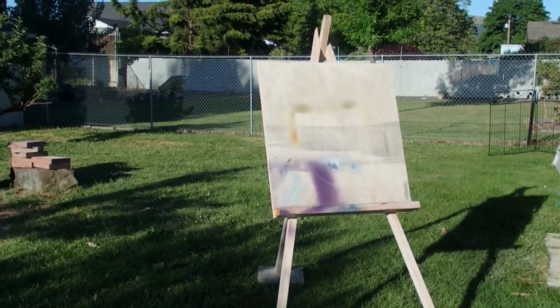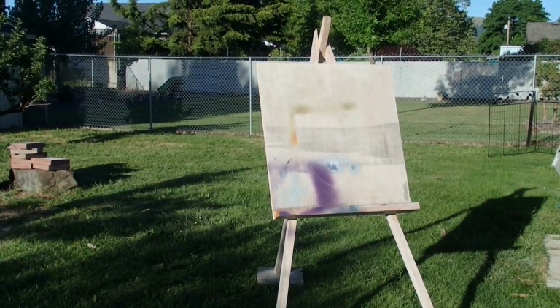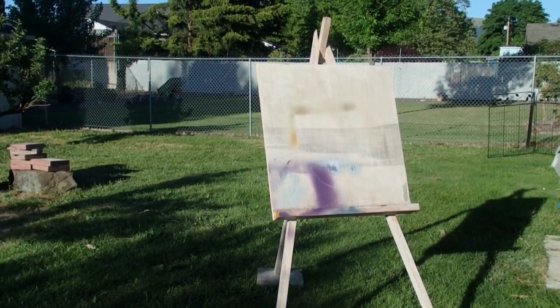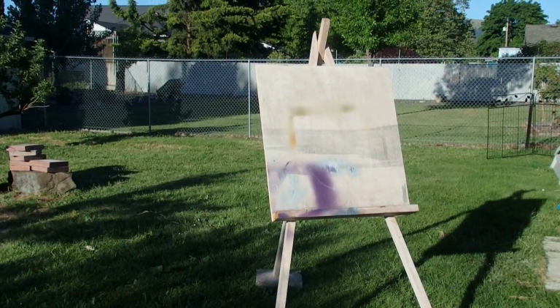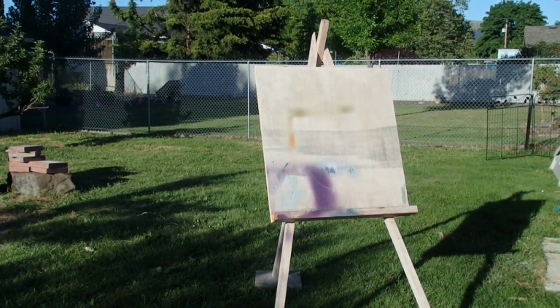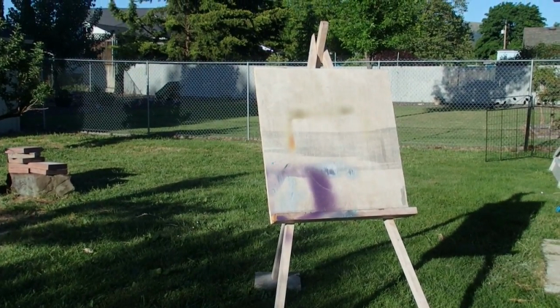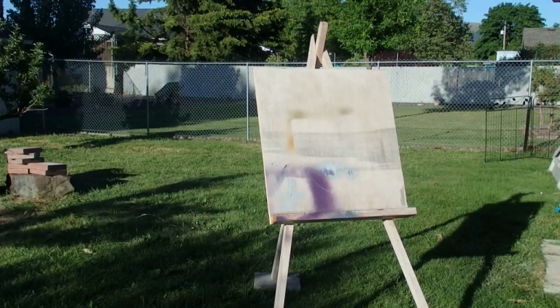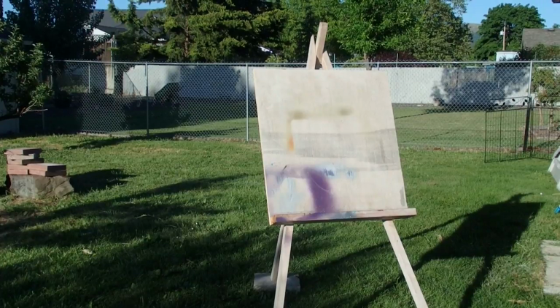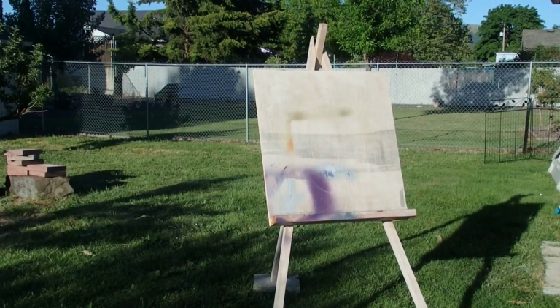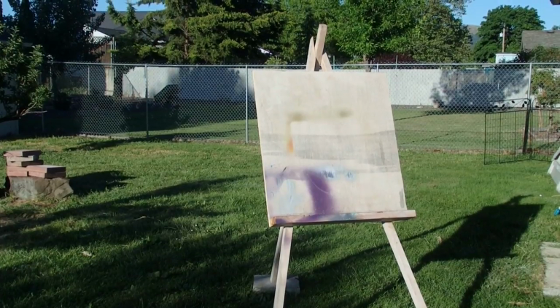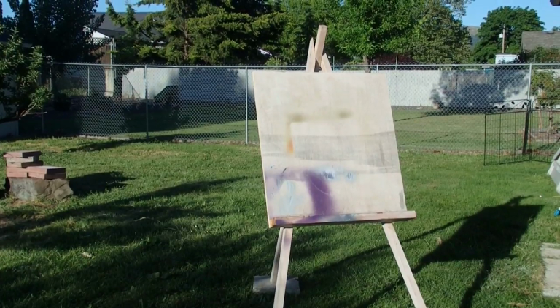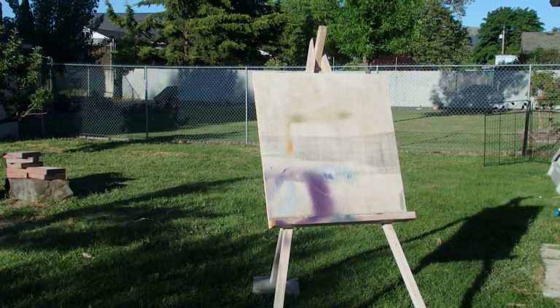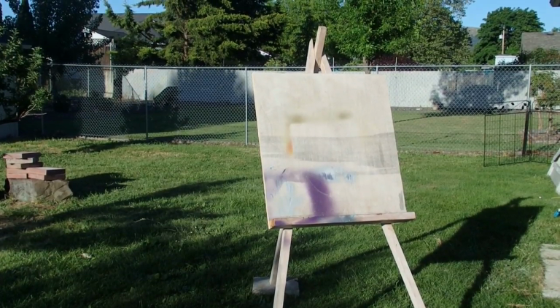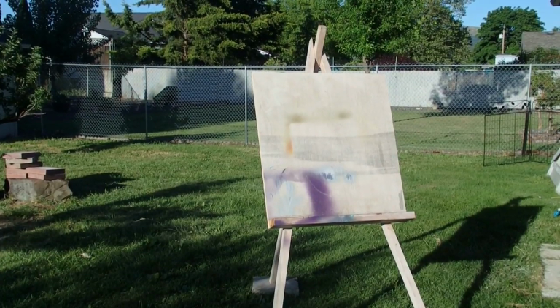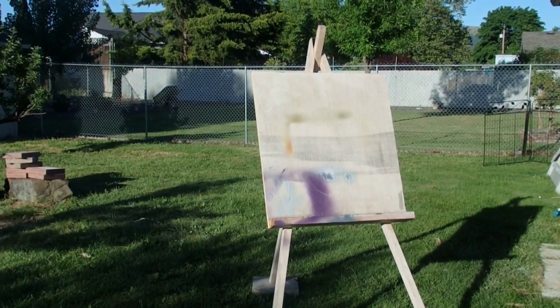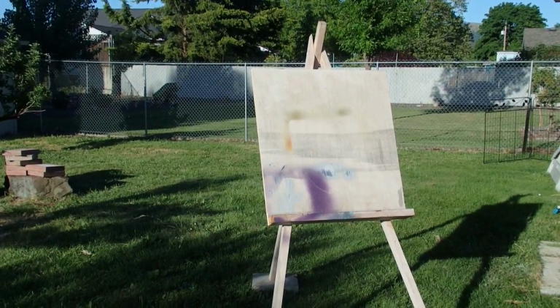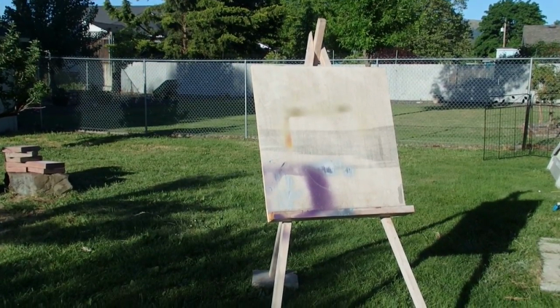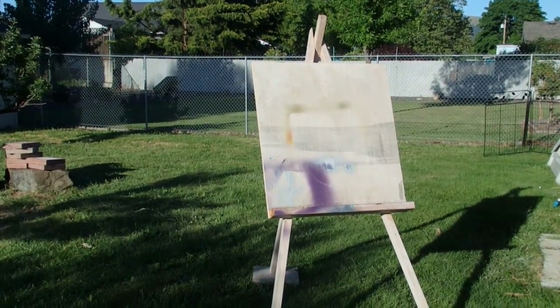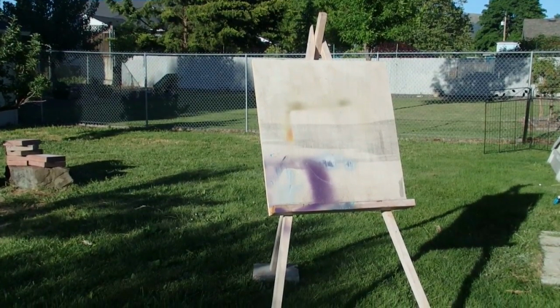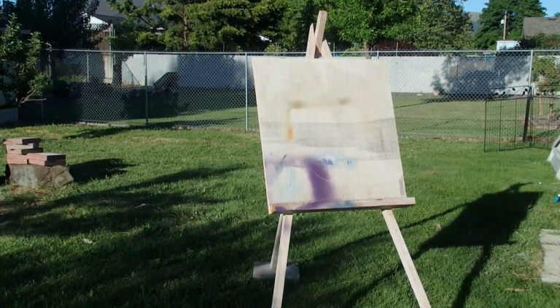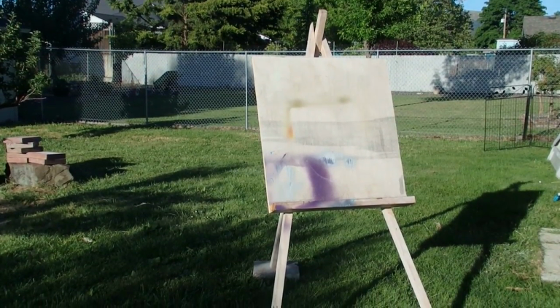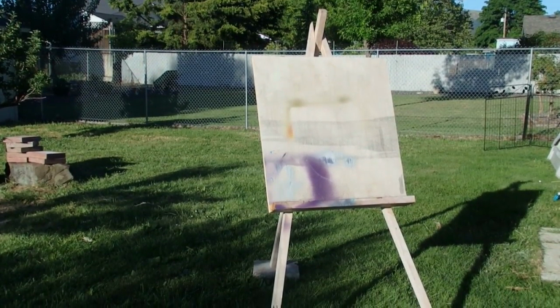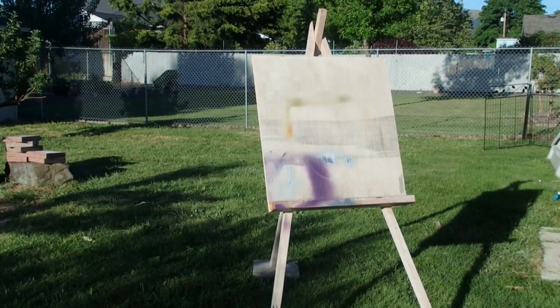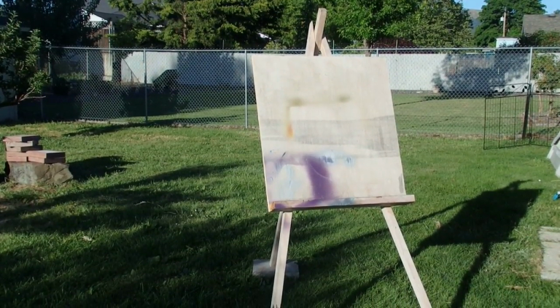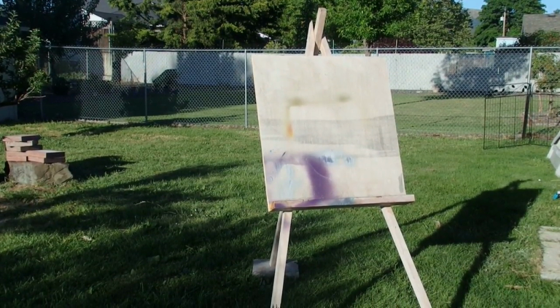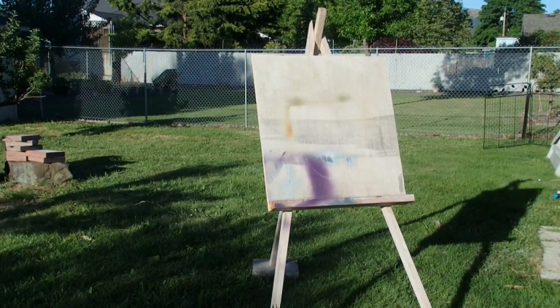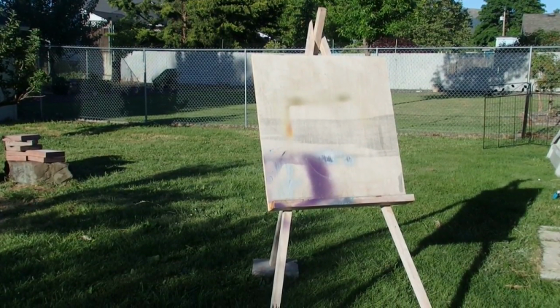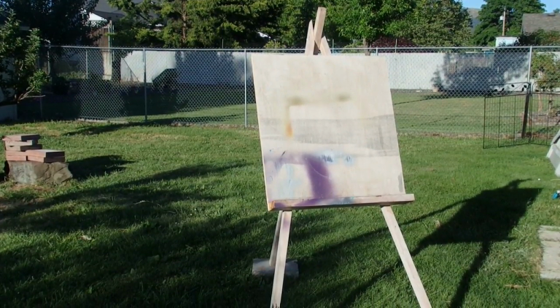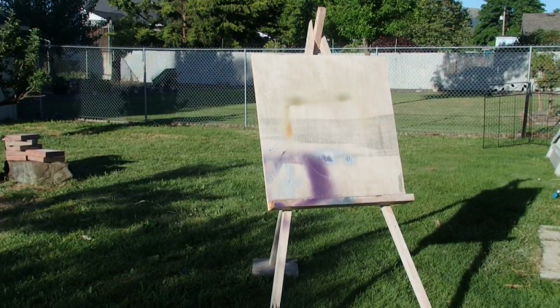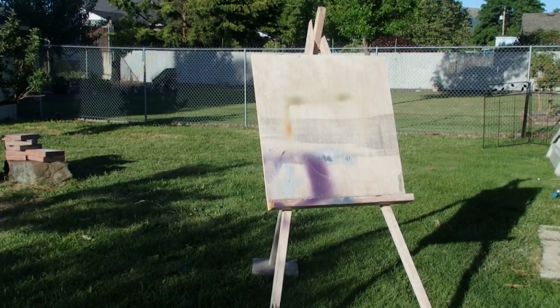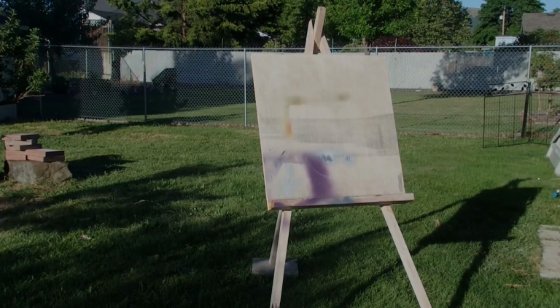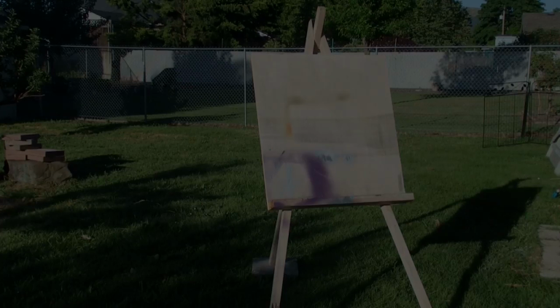Hi, this is the easel that I started out with. Let me have my friend Dave tell you about how he made it.